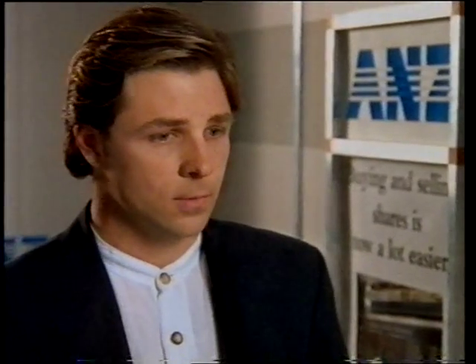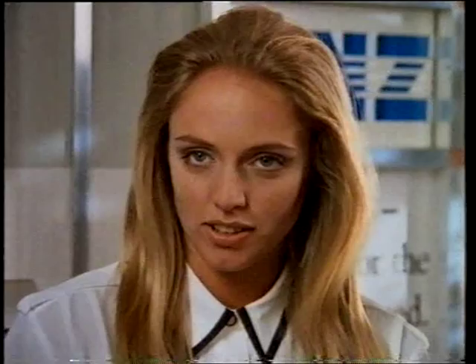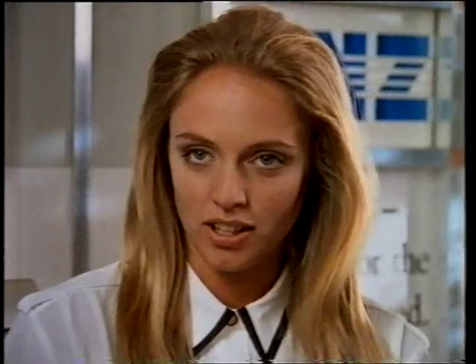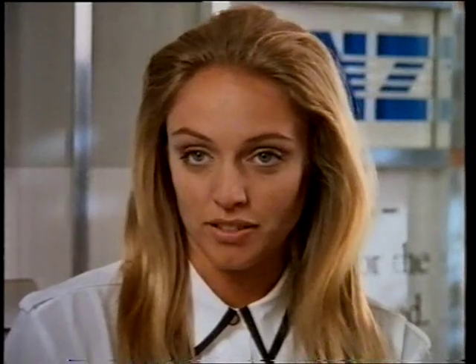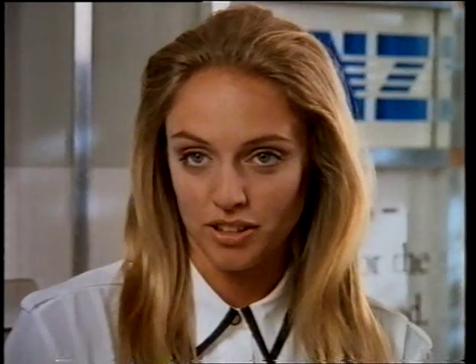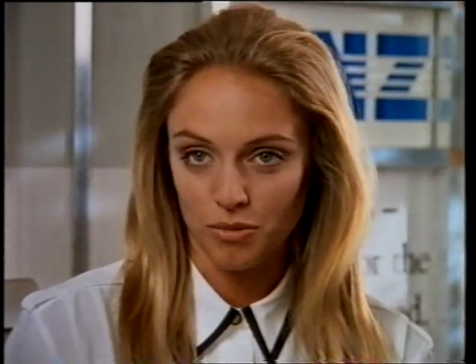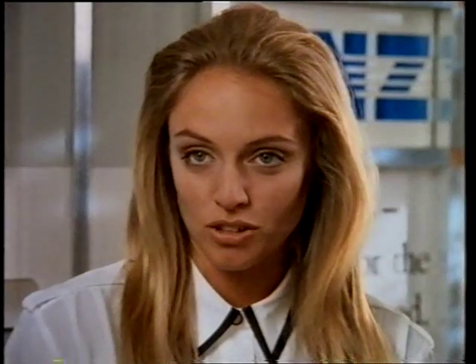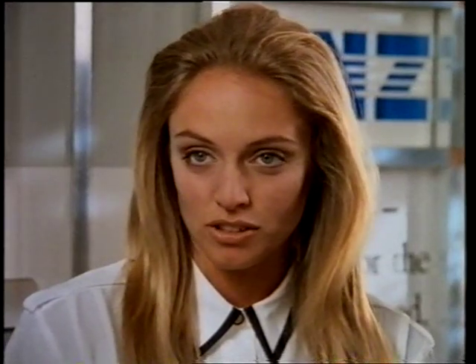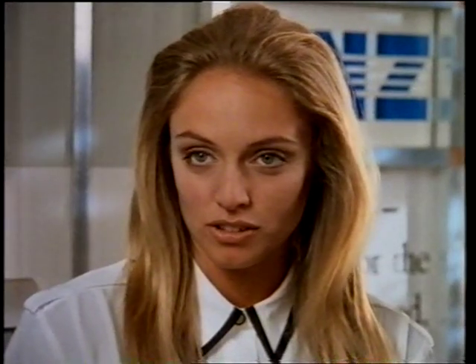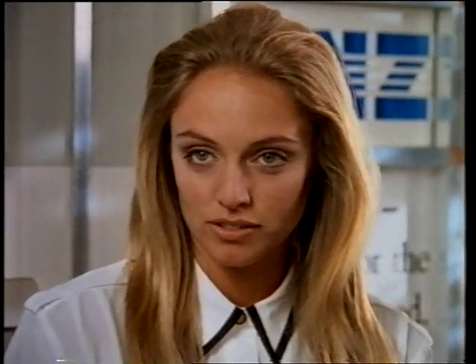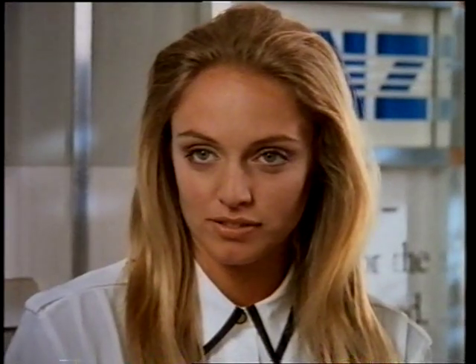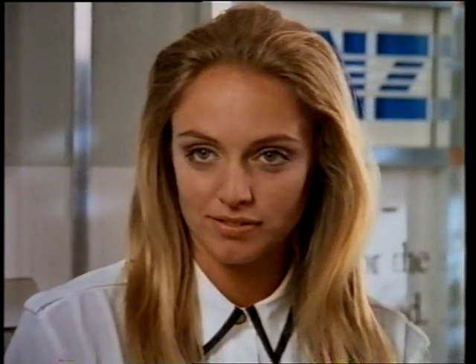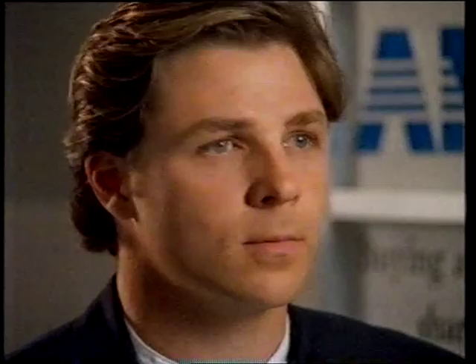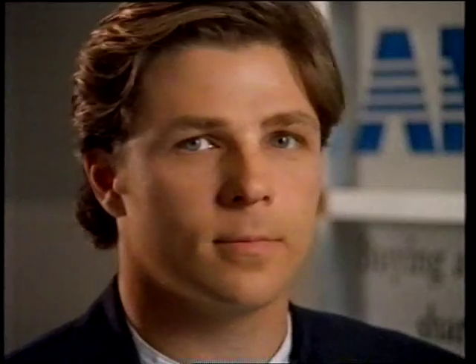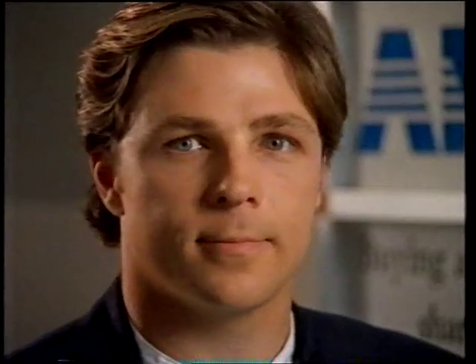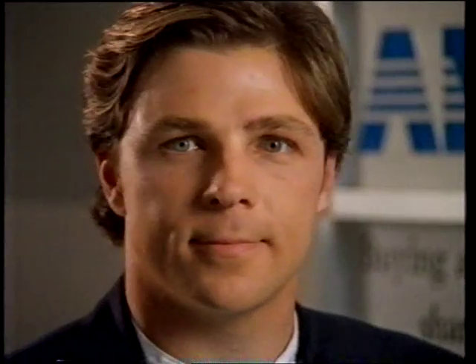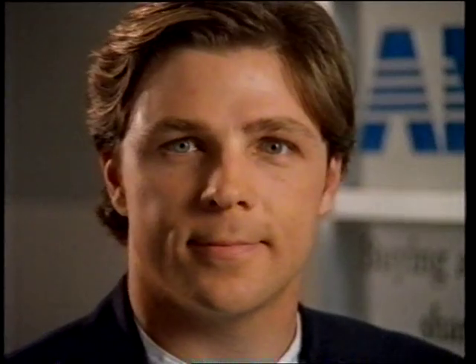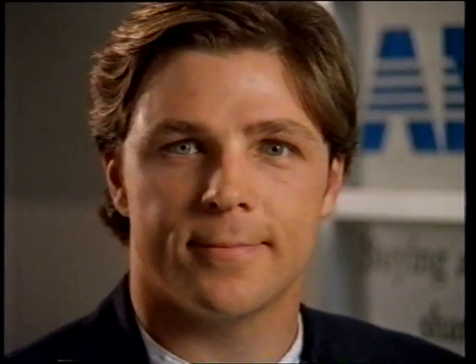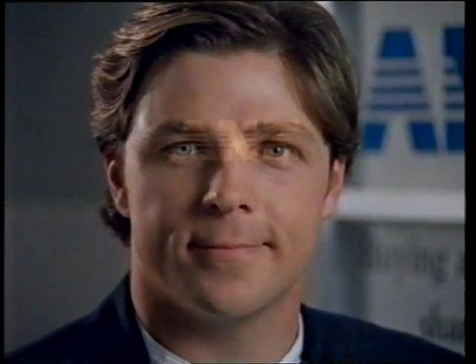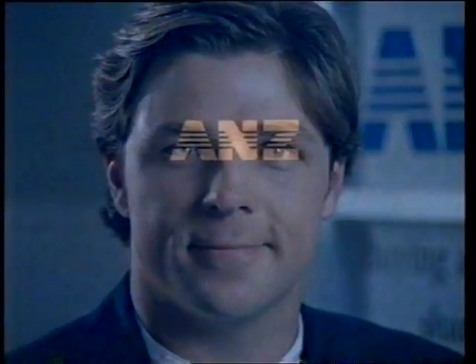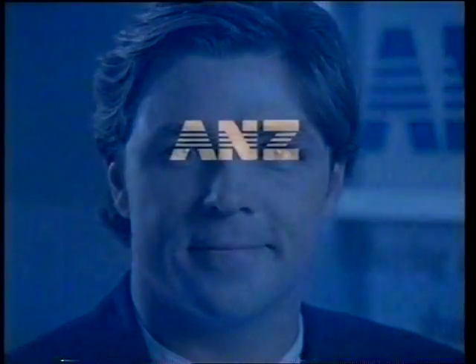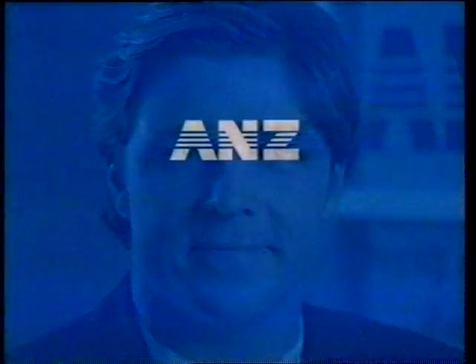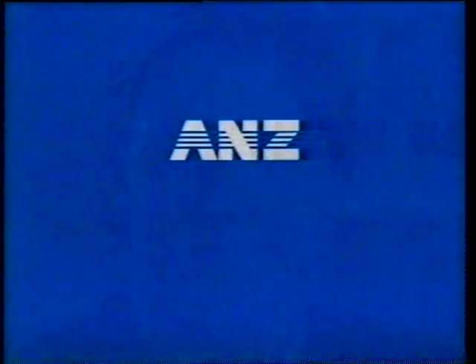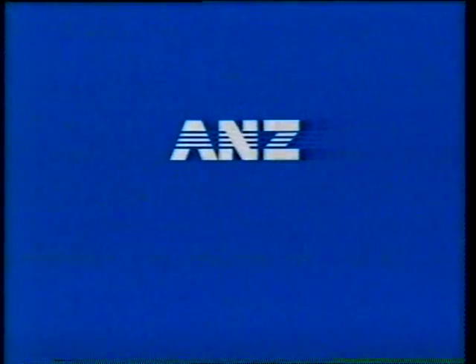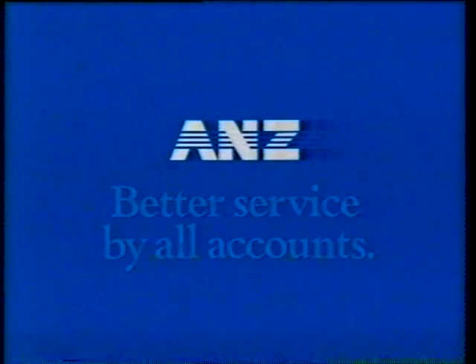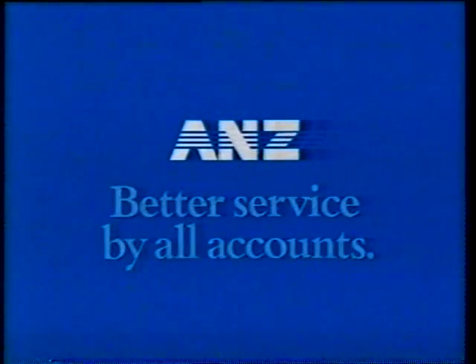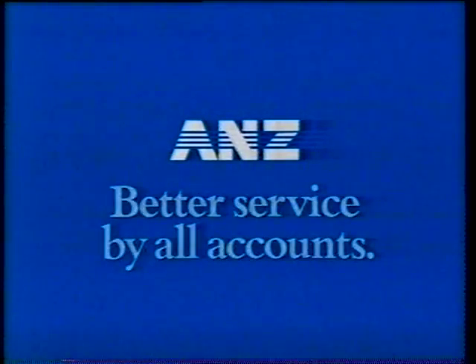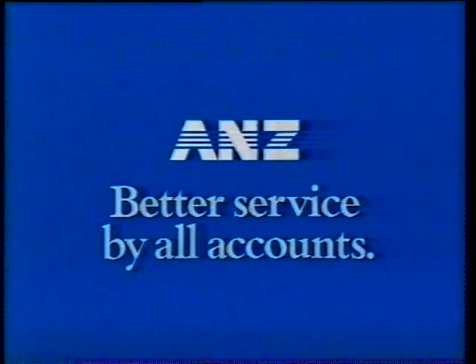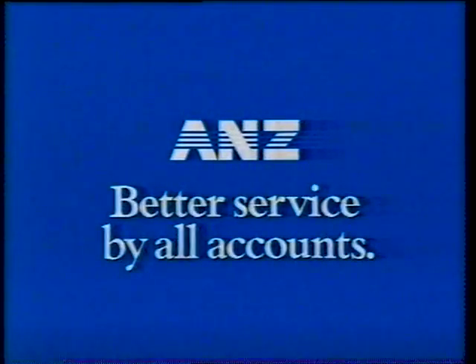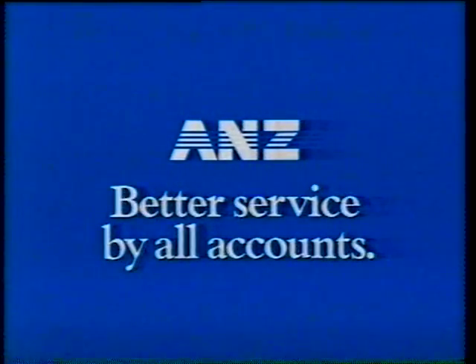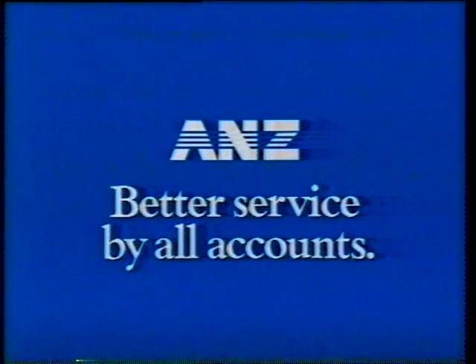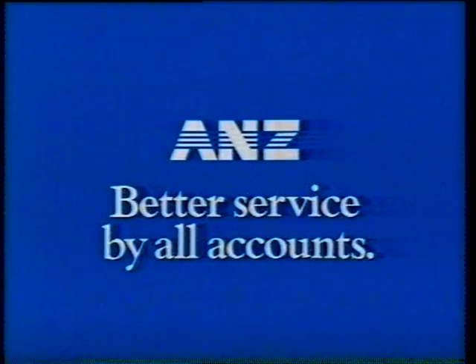Well, only if you didn't want to. ANZ — better service by all accounts.